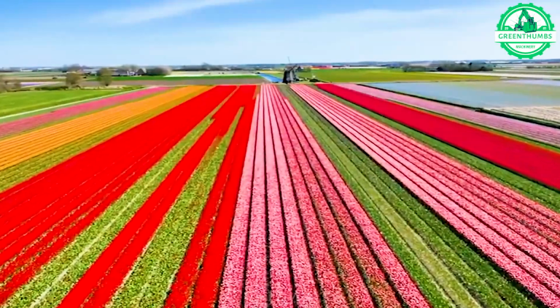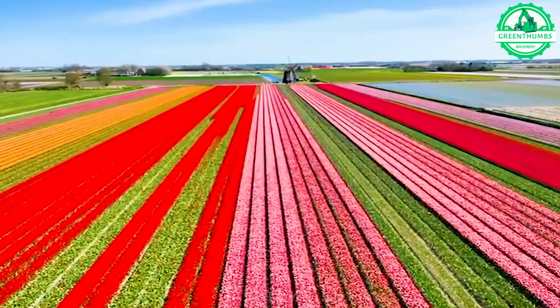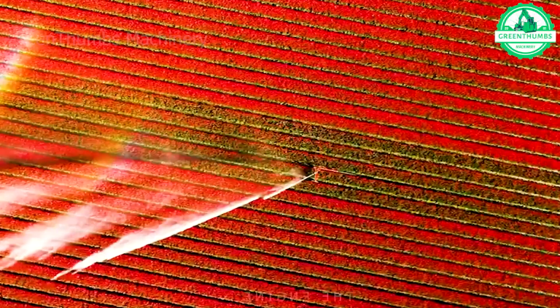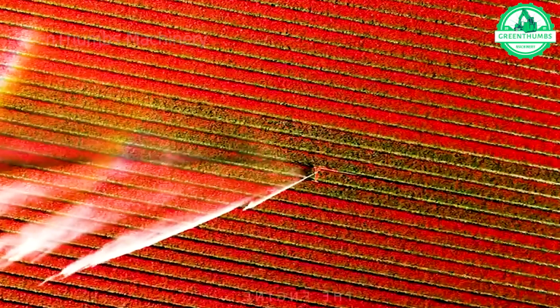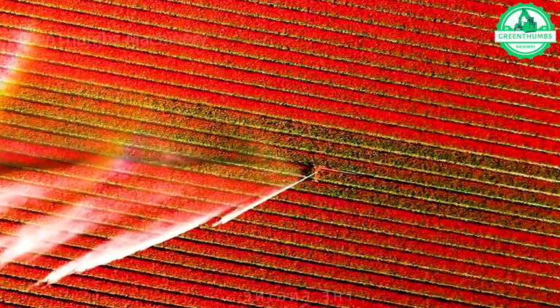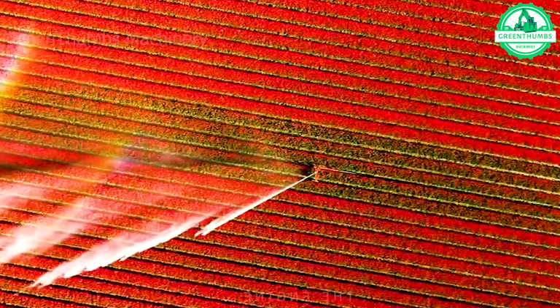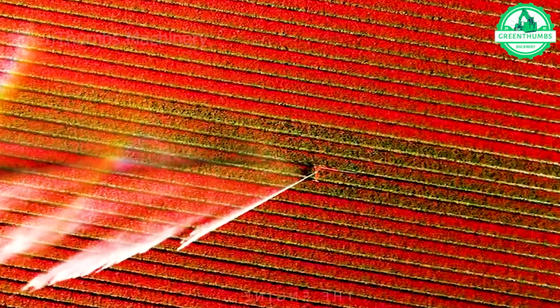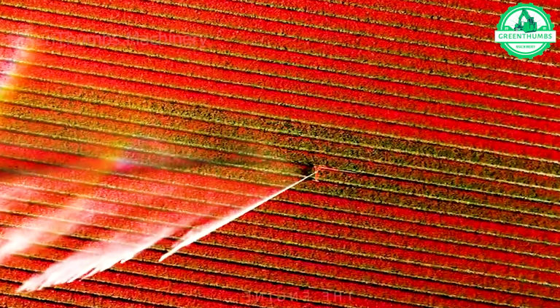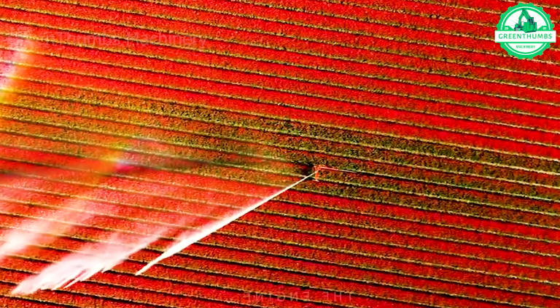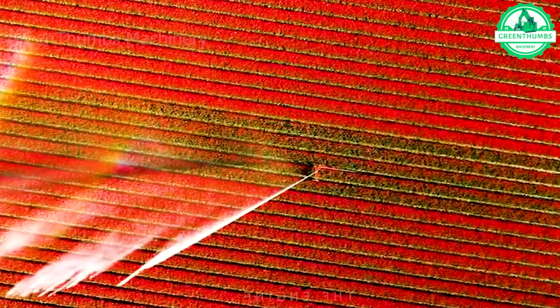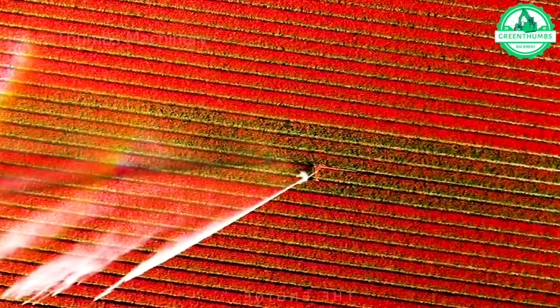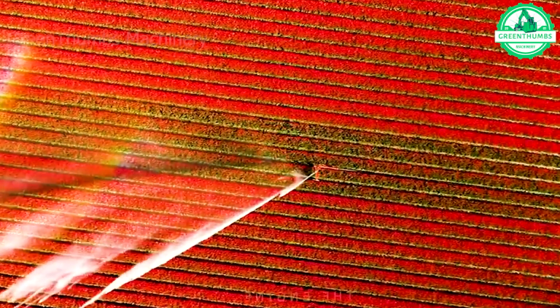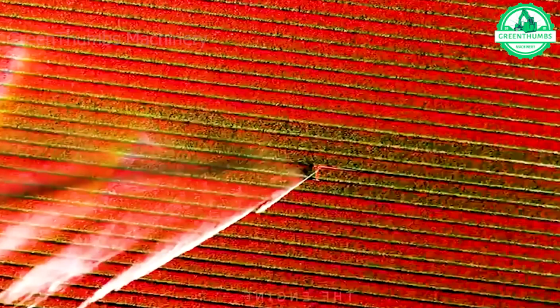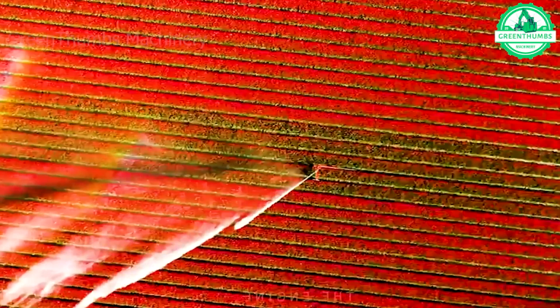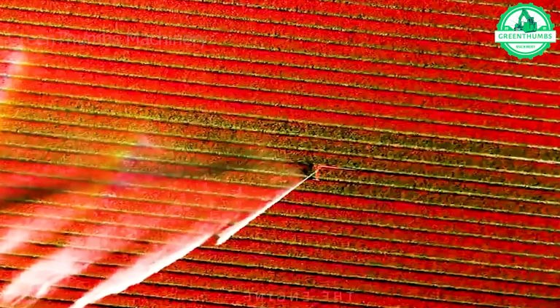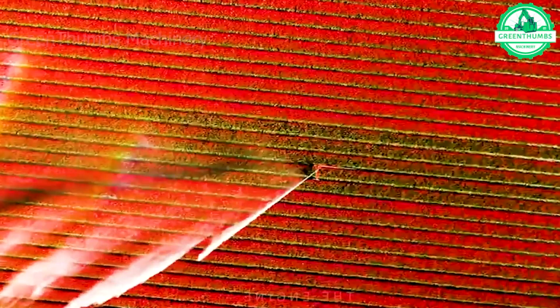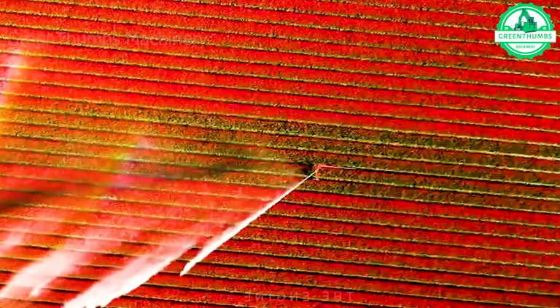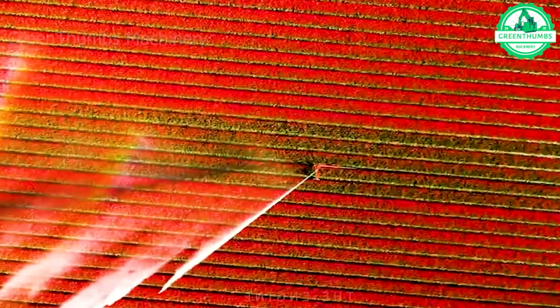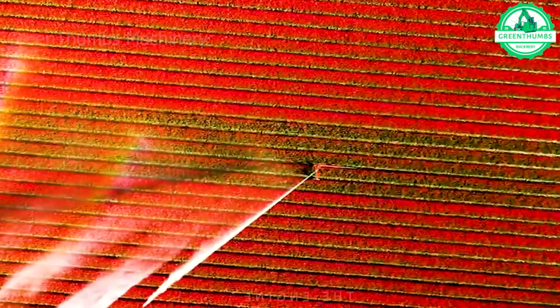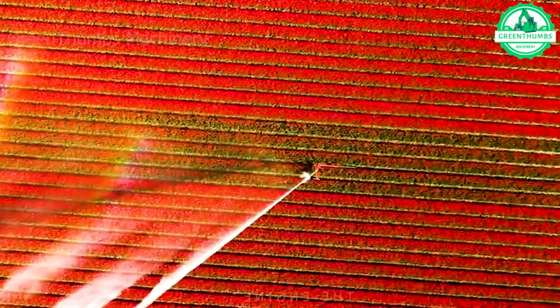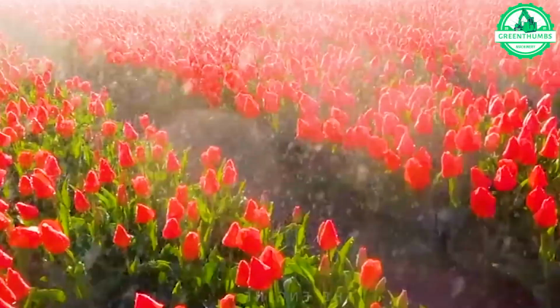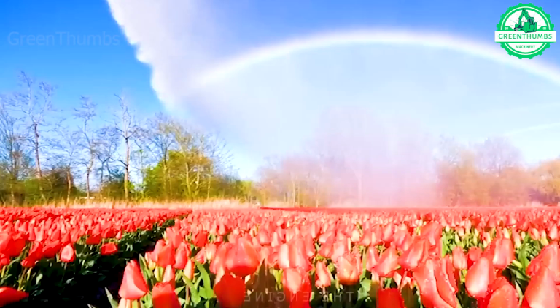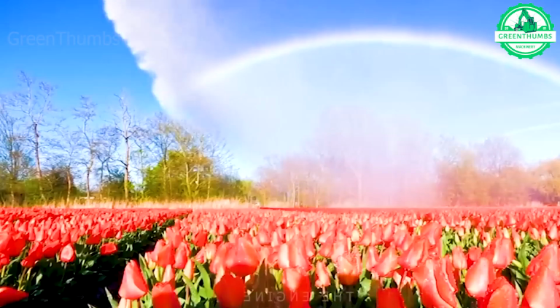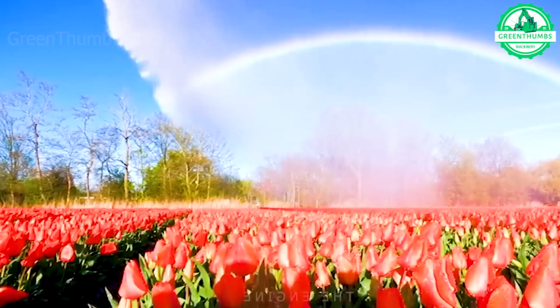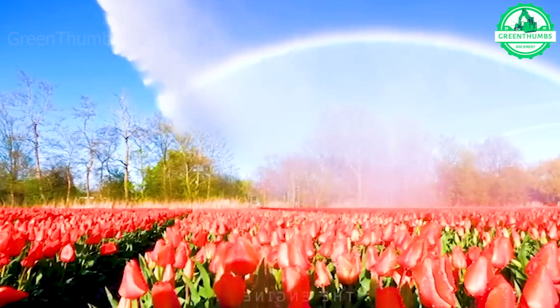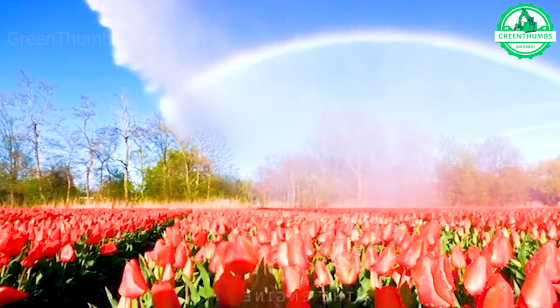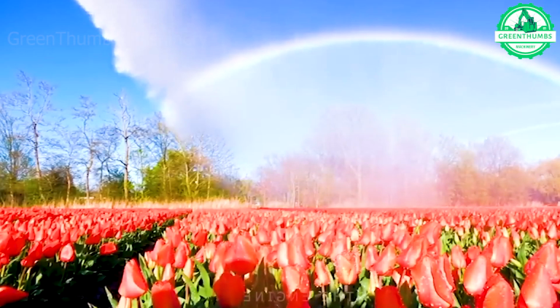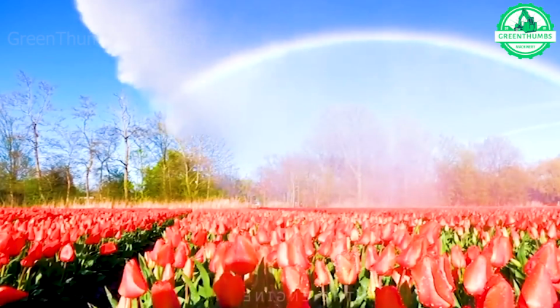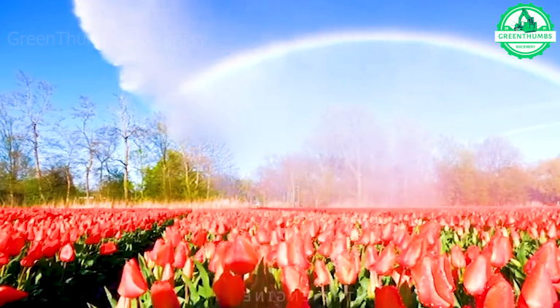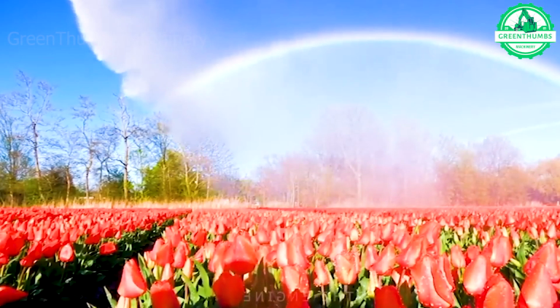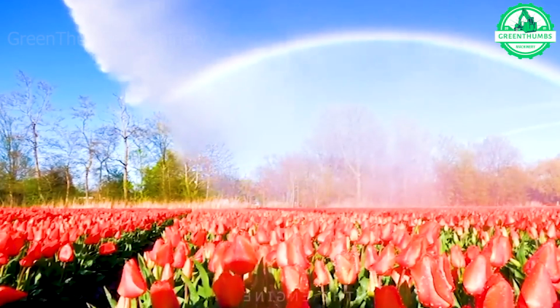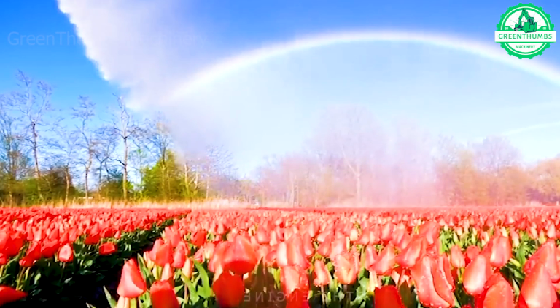This tulip watering machine showers these blooms with care, as if it knows they are nature's gems.